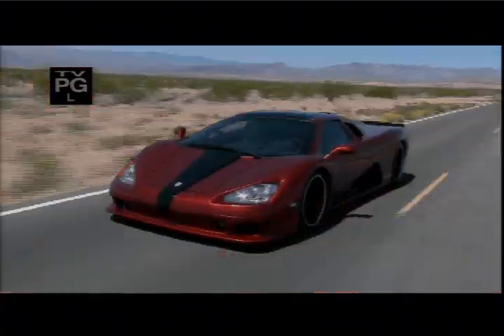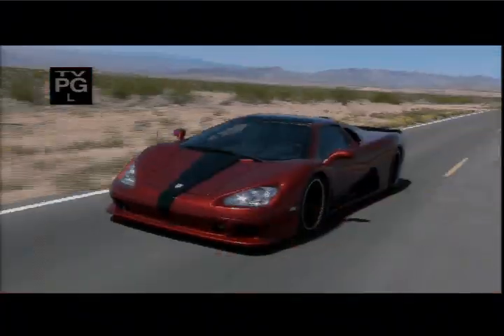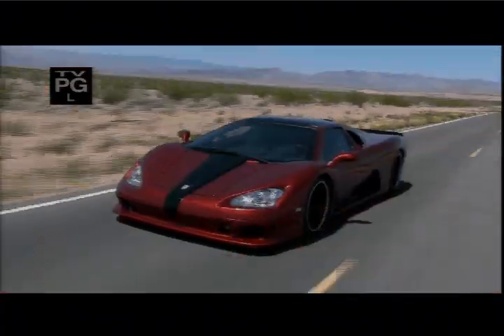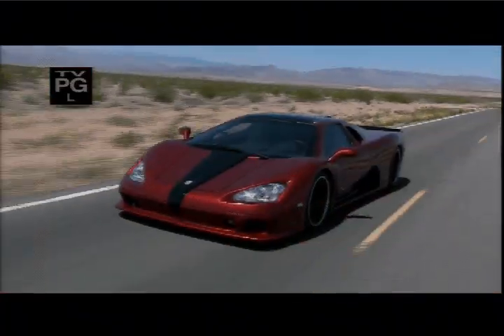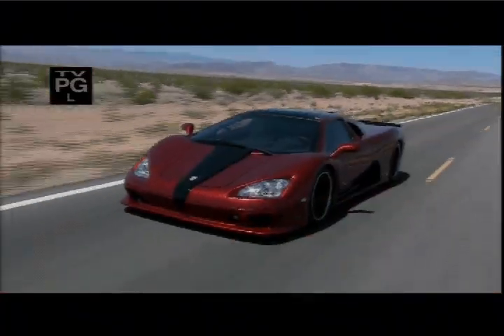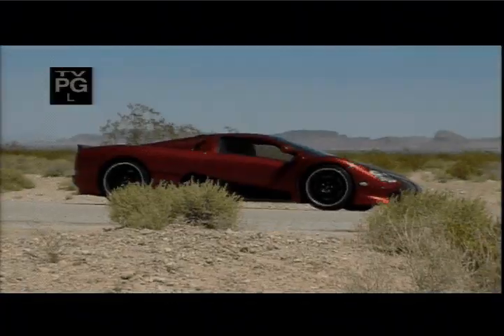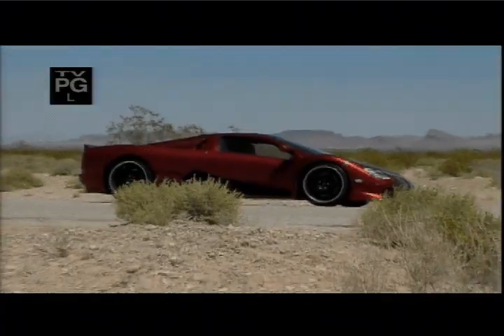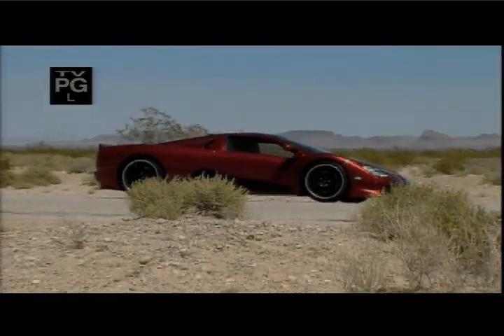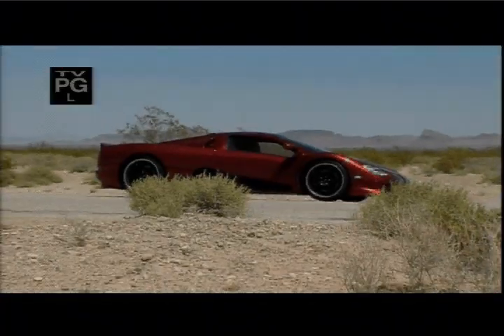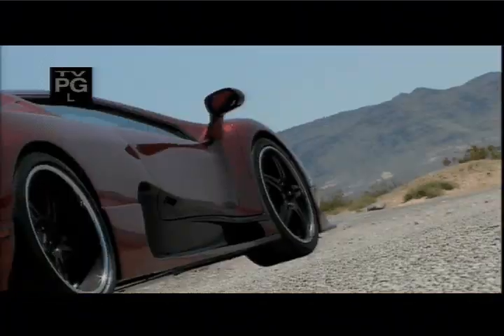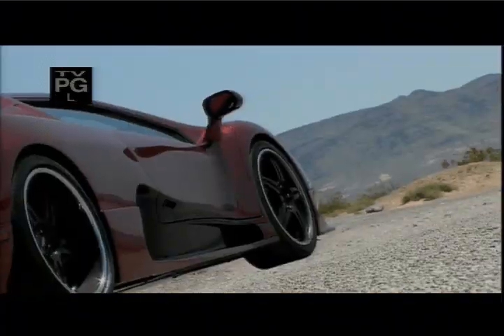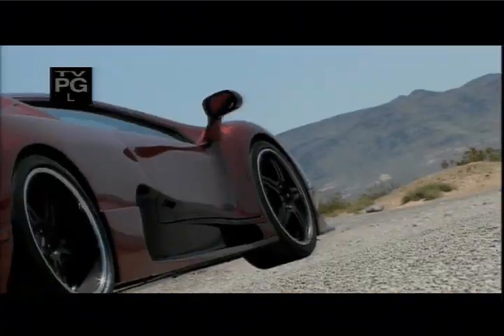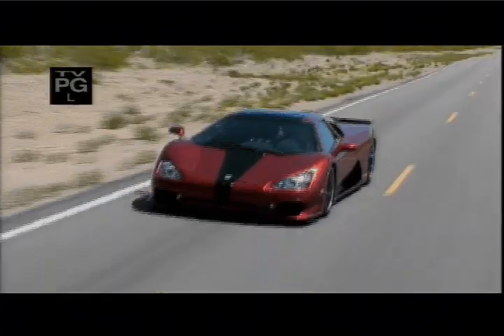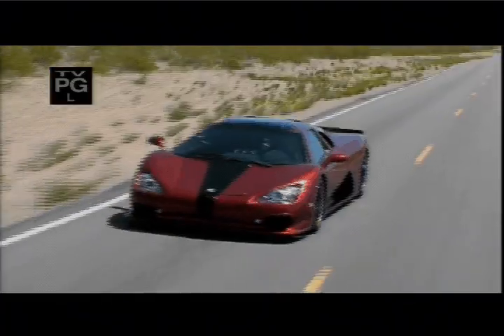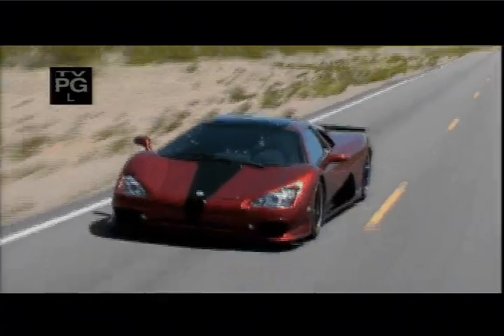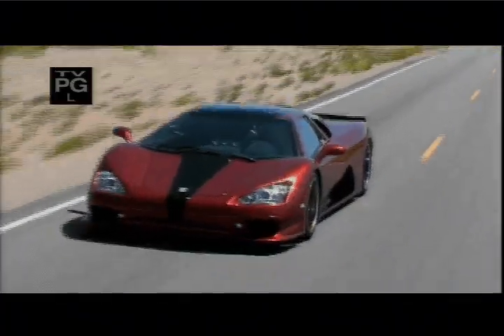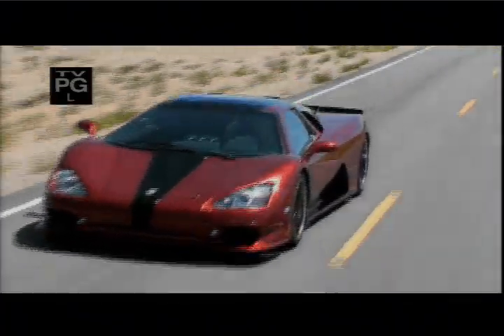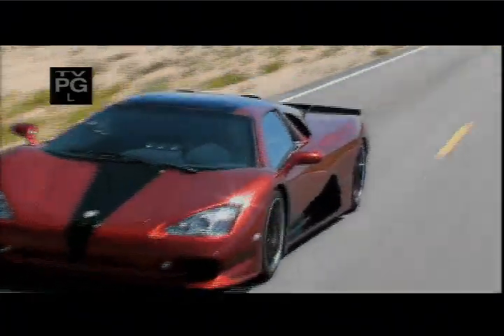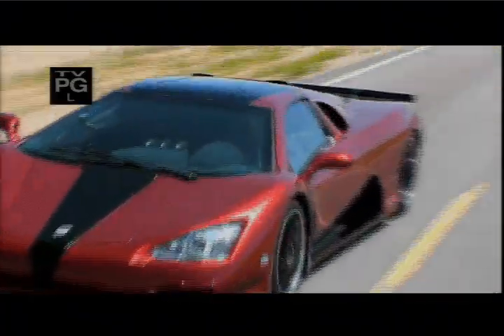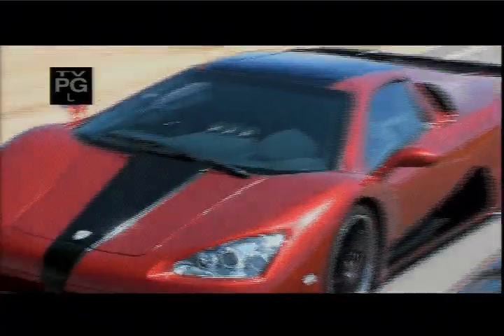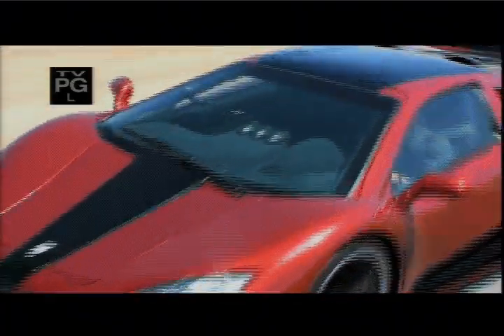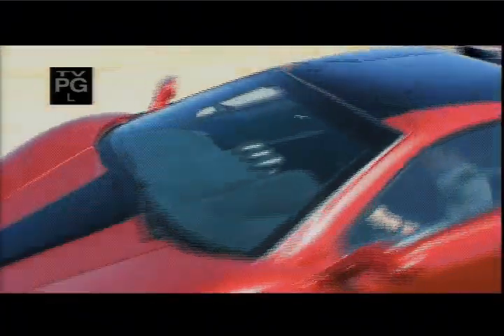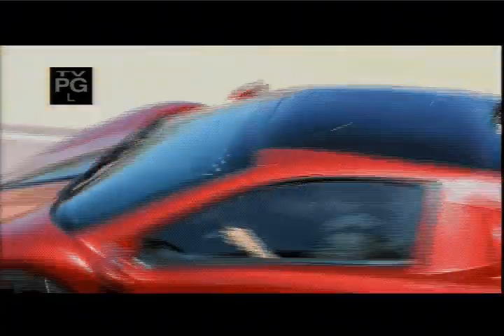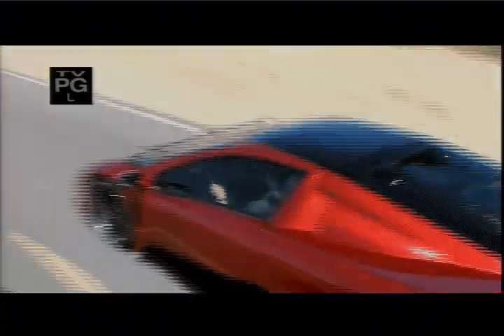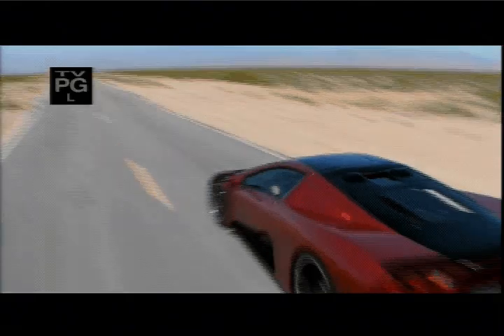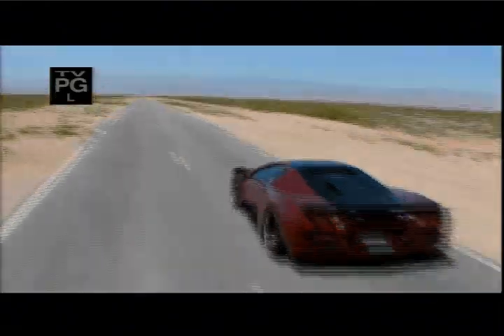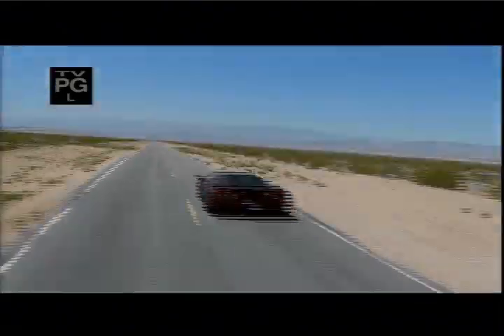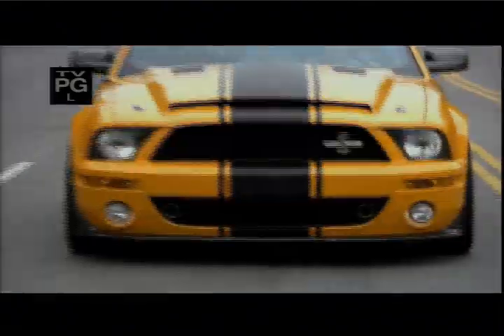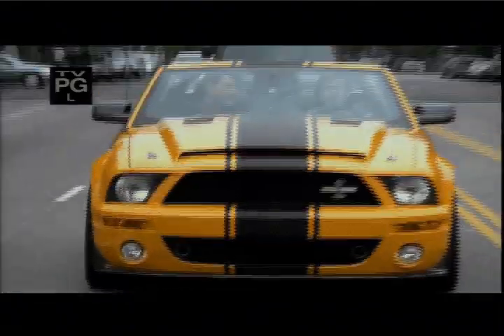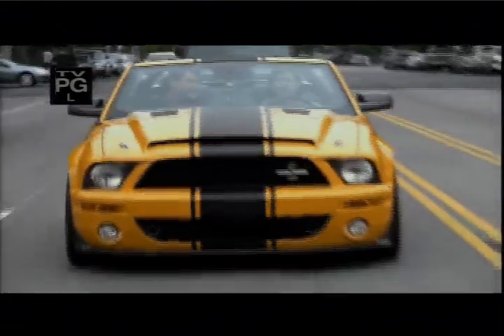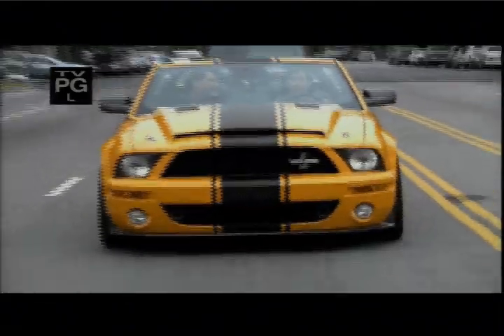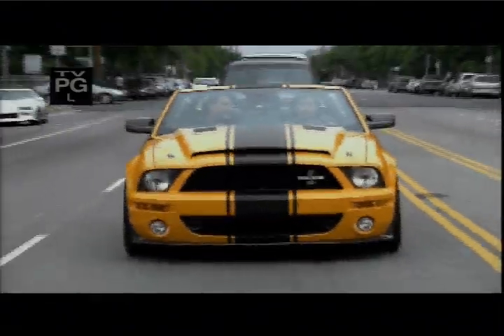We've seen some of the fastest high-performance Shelby supercars — the Ultimate Aero and the other Shelby, the Super Snake.